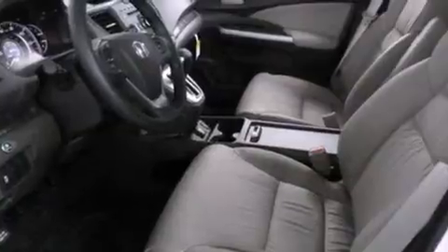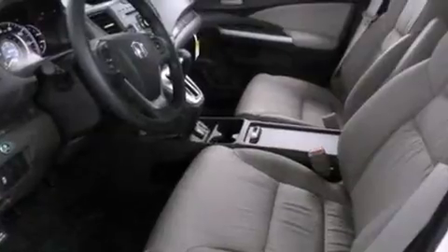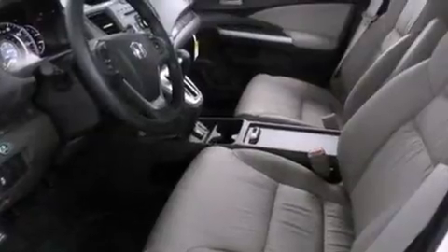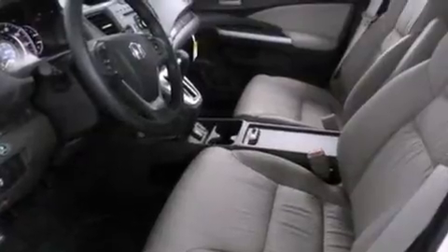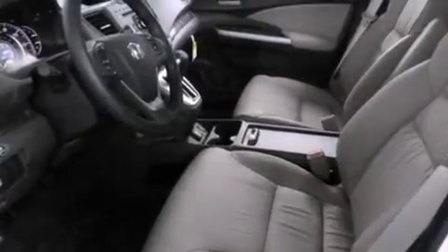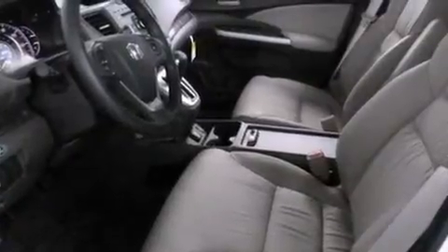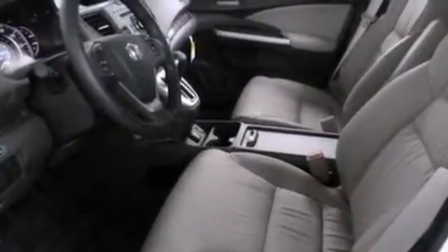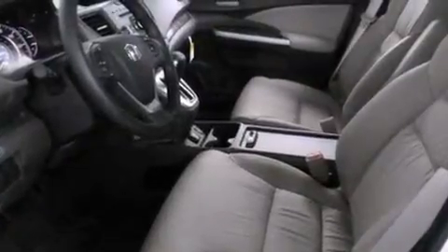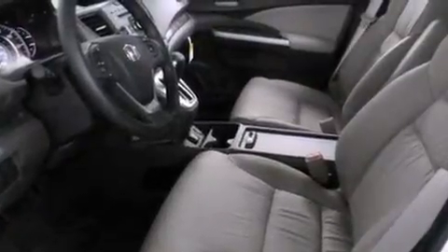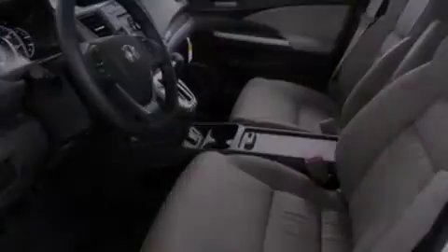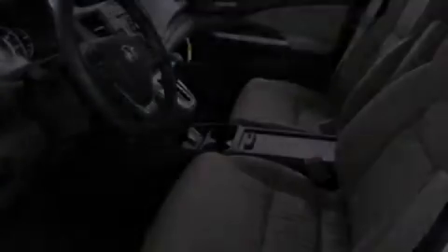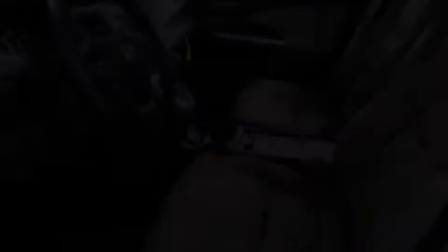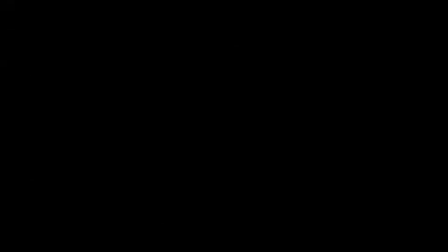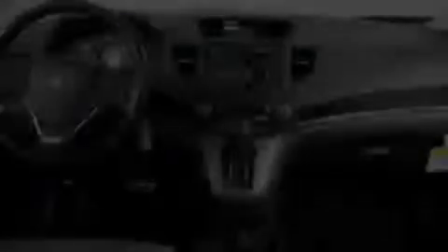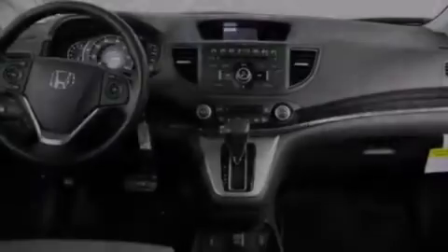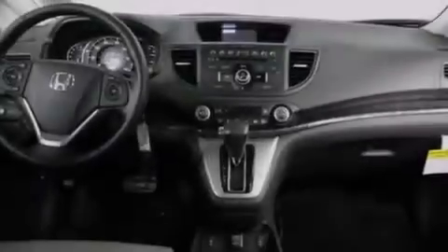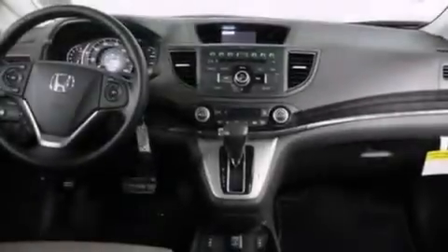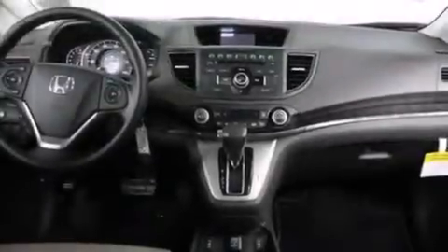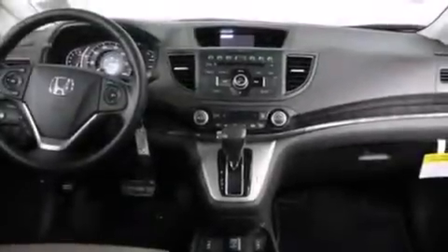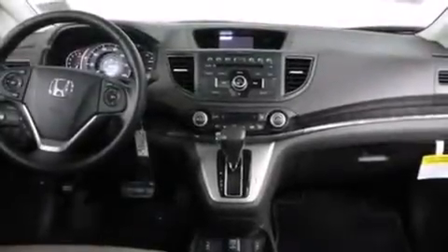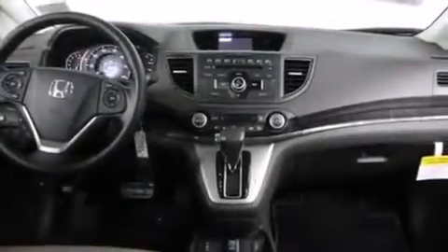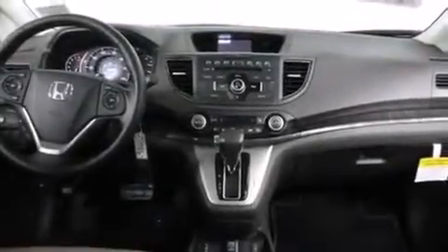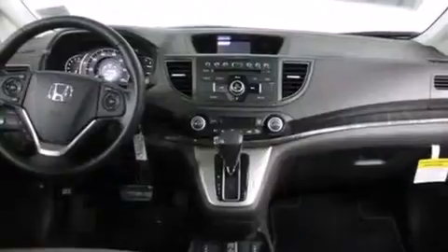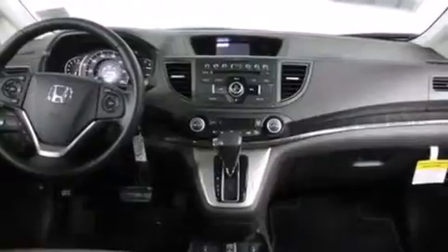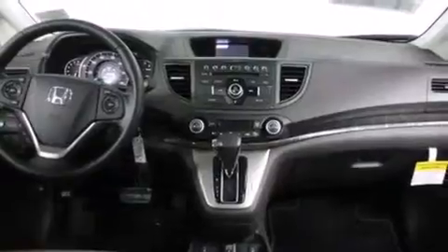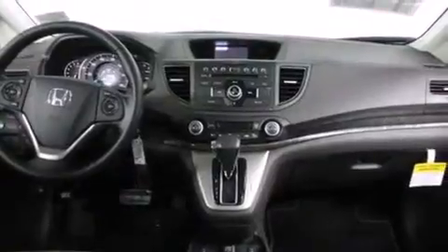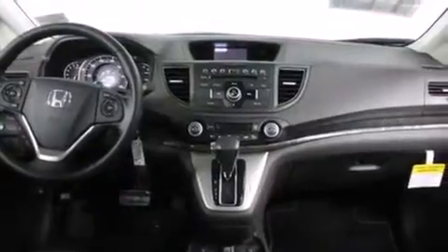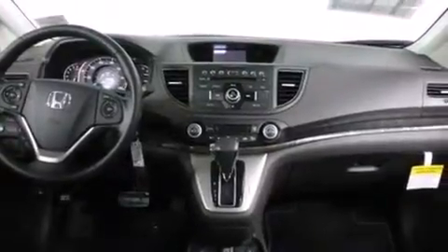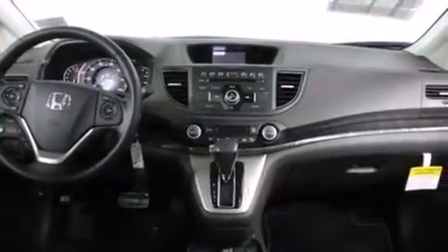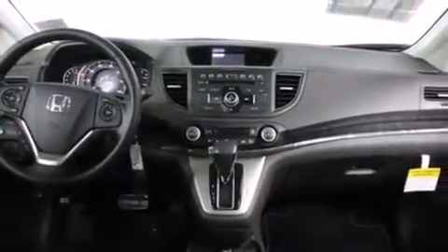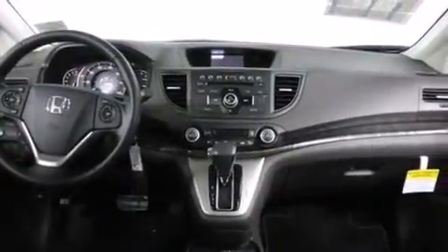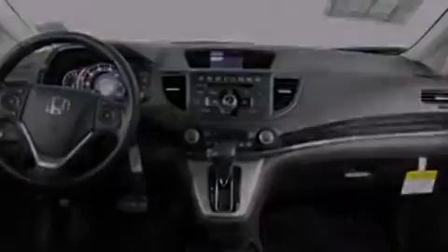A keyless entry system and the heated seats can warm you up in seconds, keeping you and your passengers comfortable the whole trip.